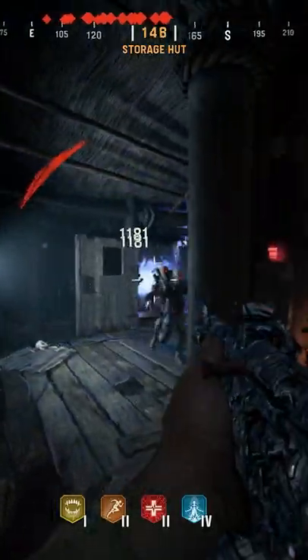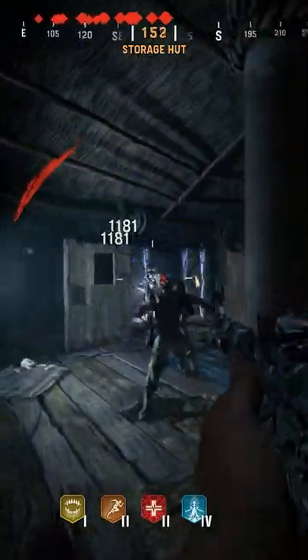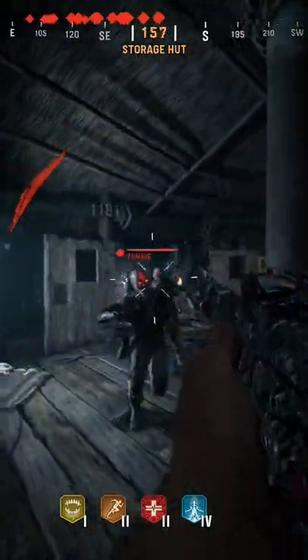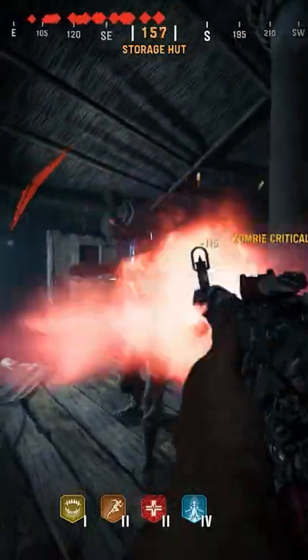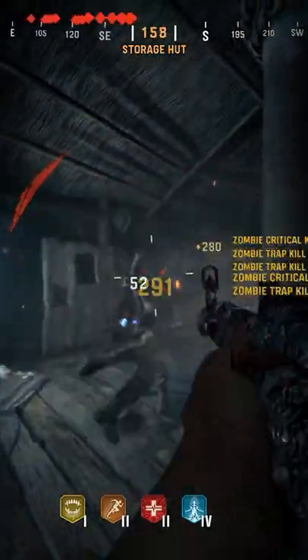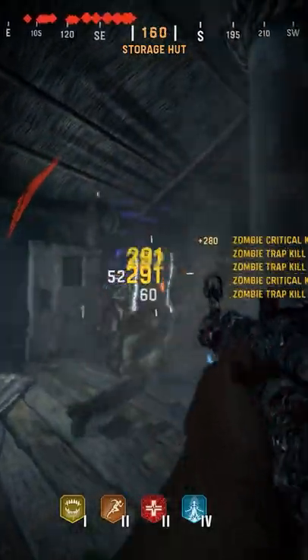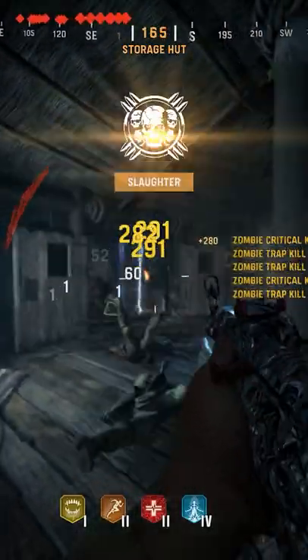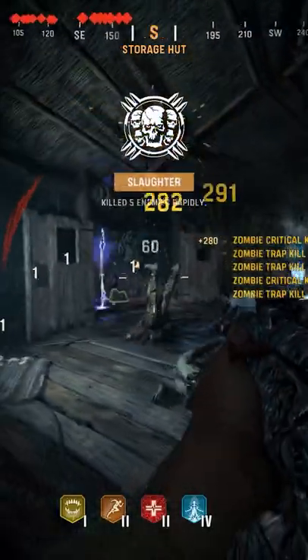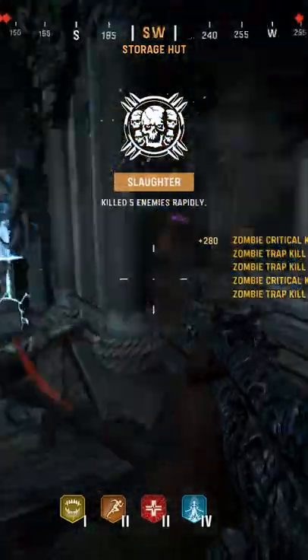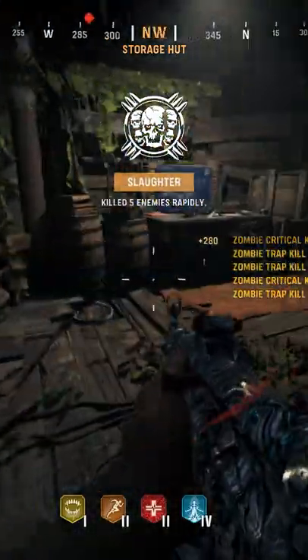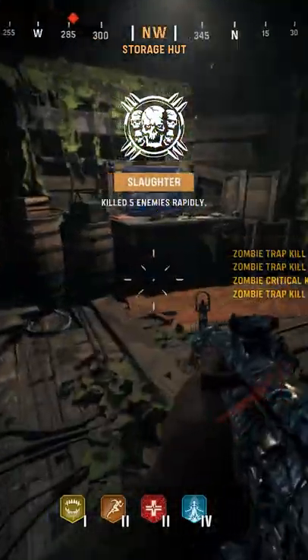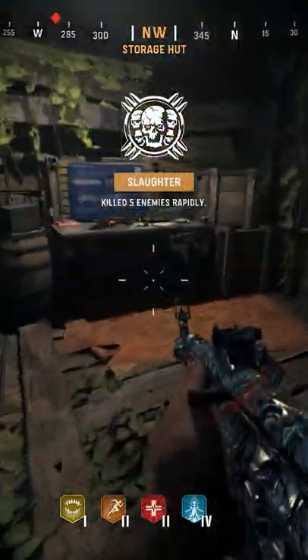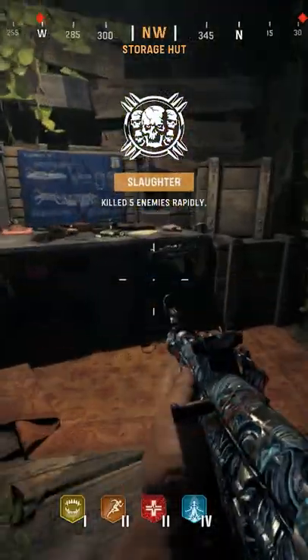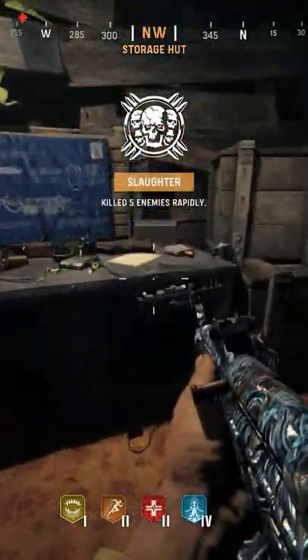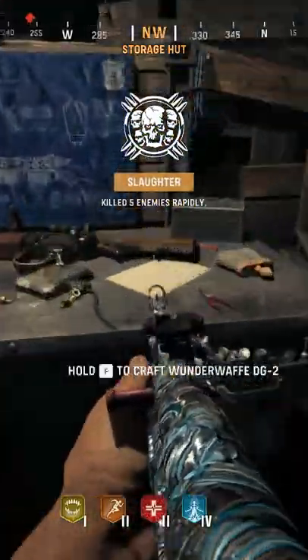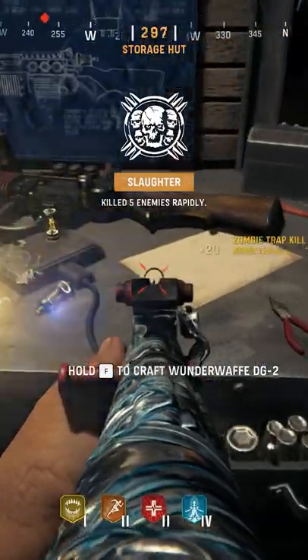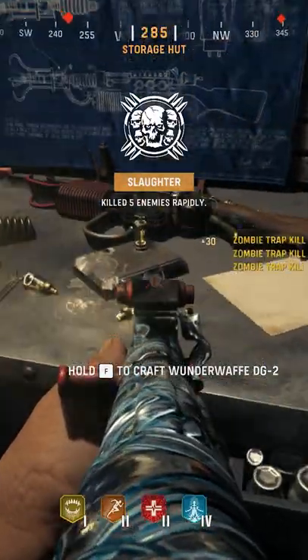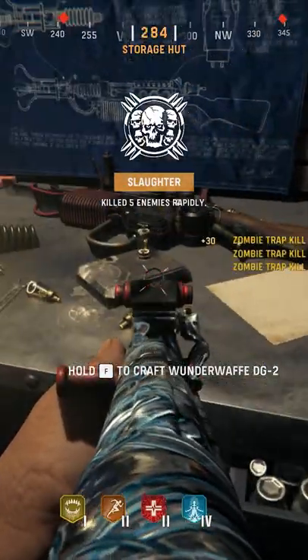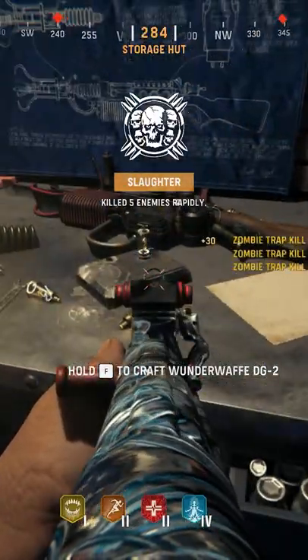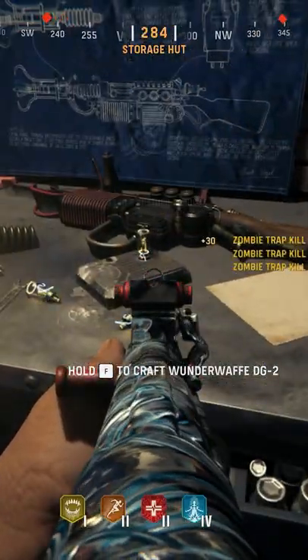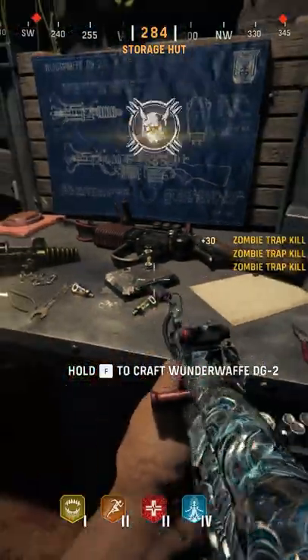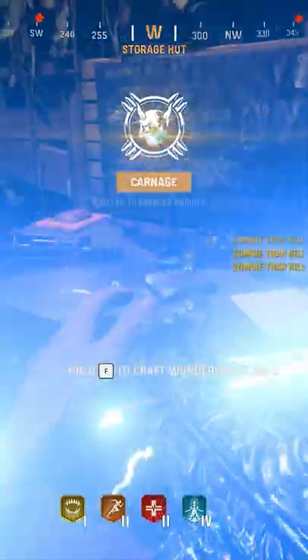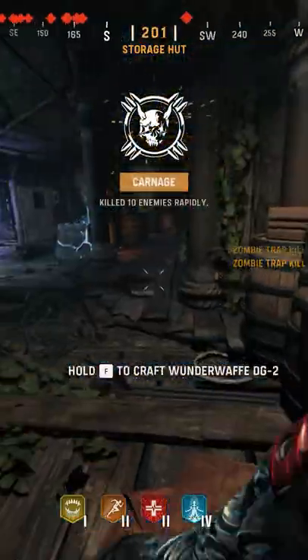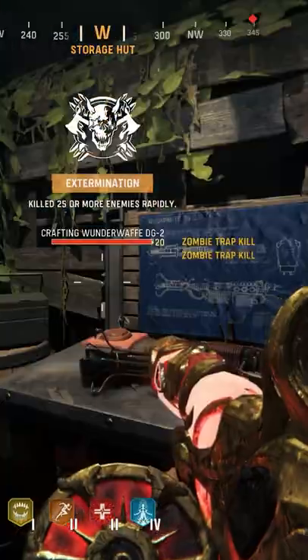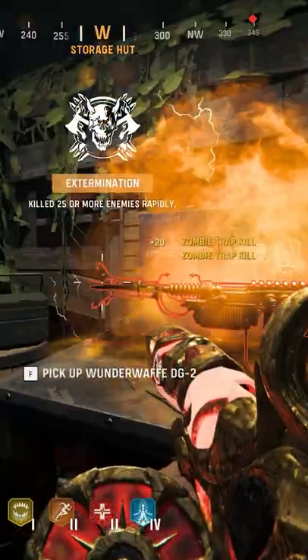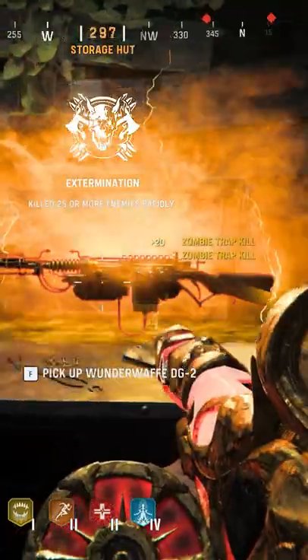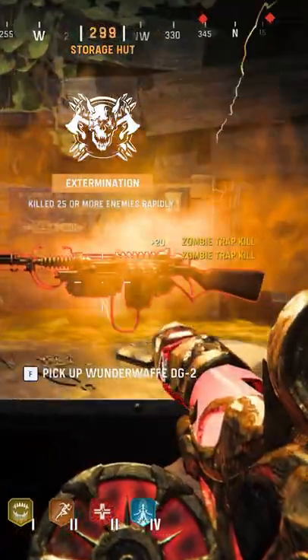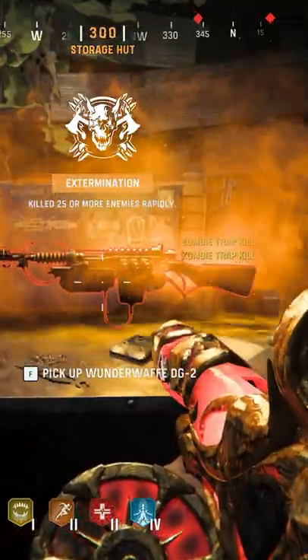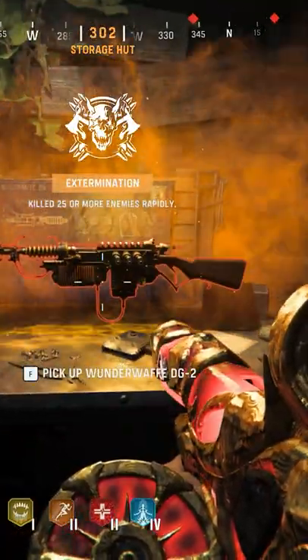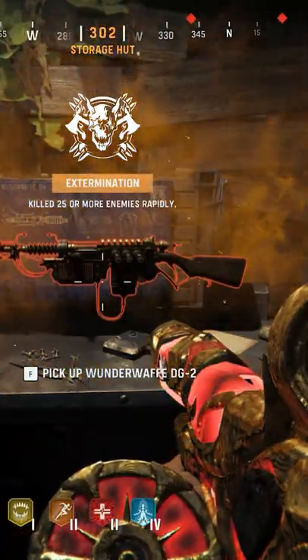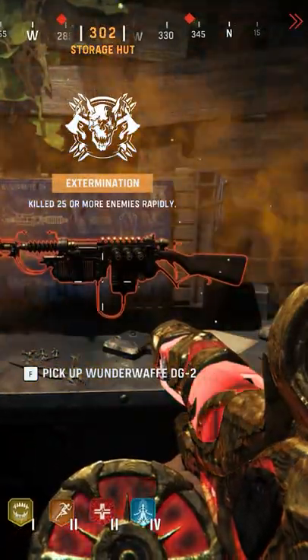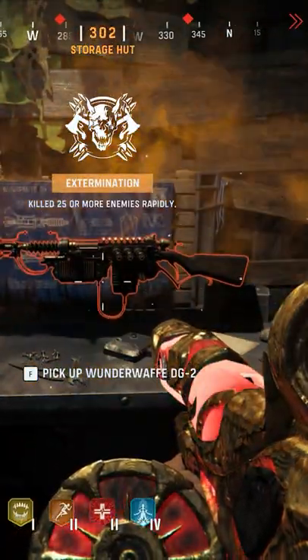Use the electric trap in the storage hut to get zombie kills again to activate the last glowing vacuum tube. You can now craft the Wonder Weapon DG2.